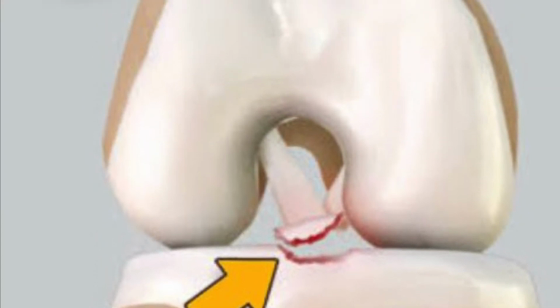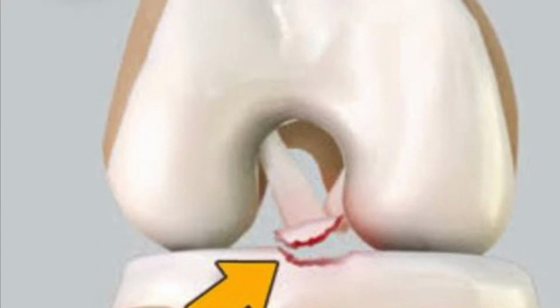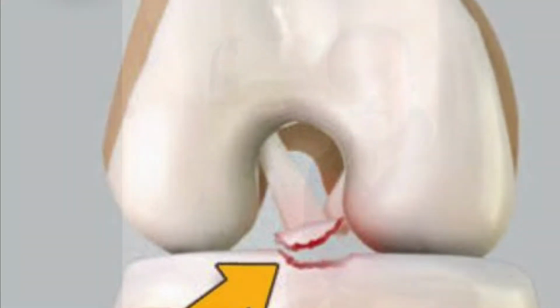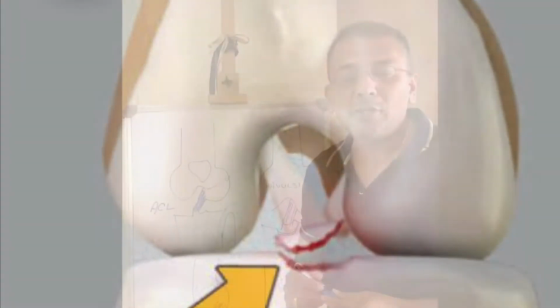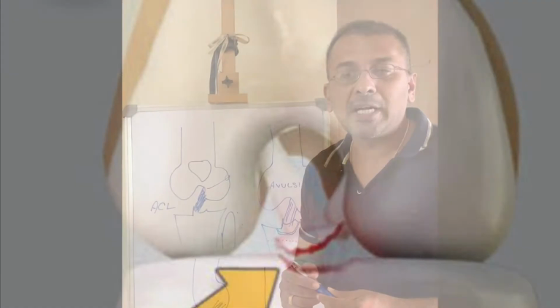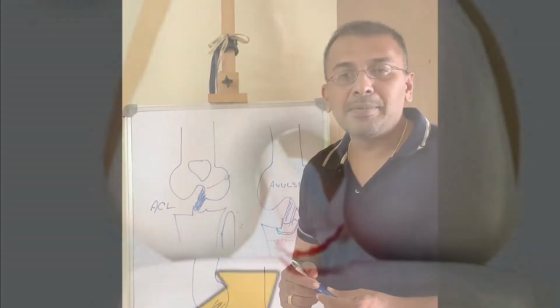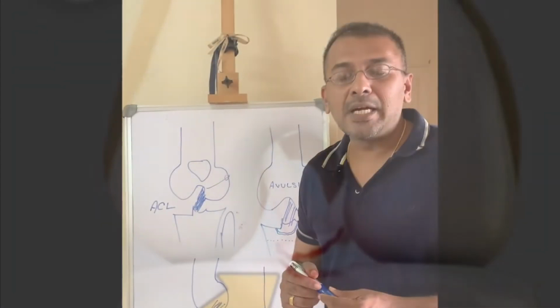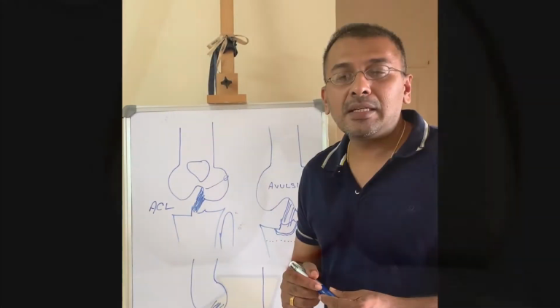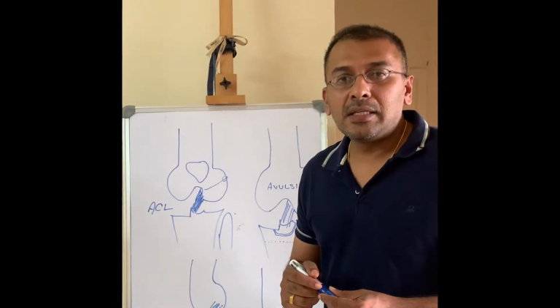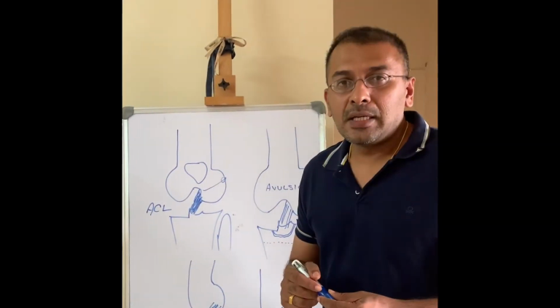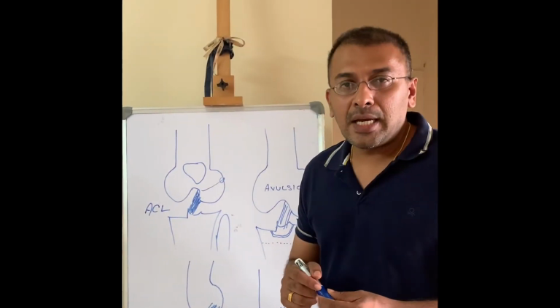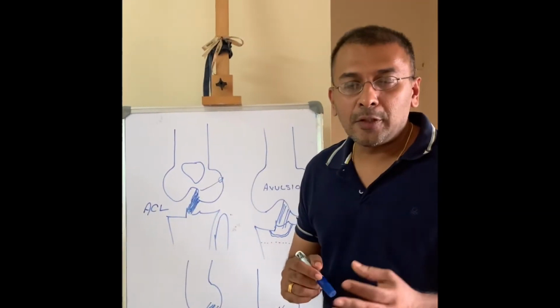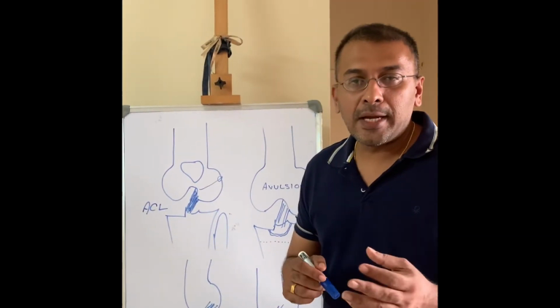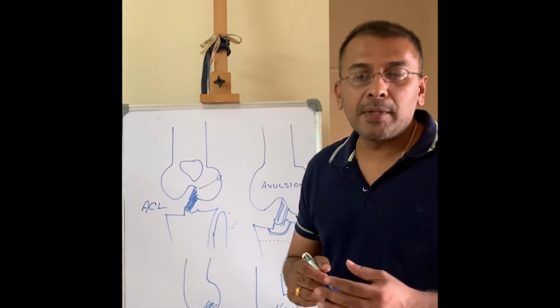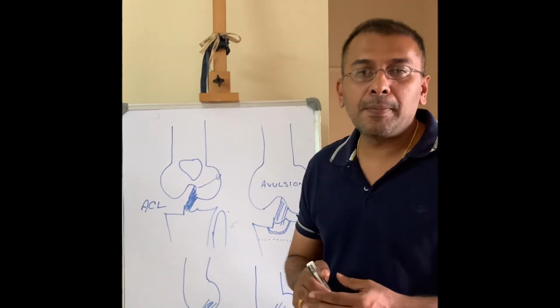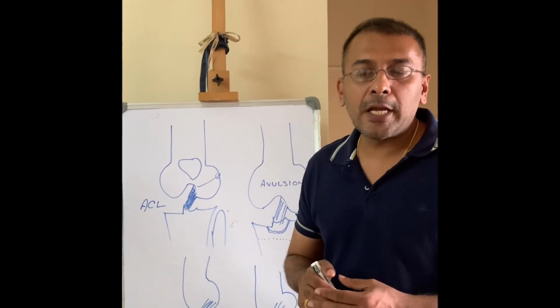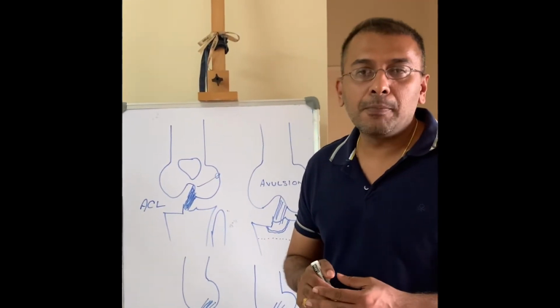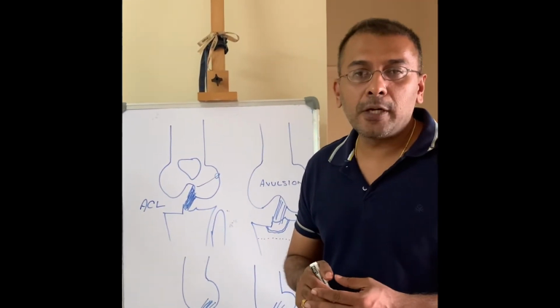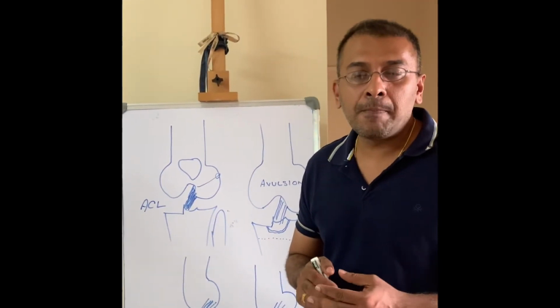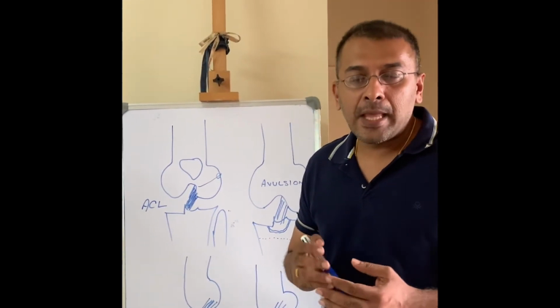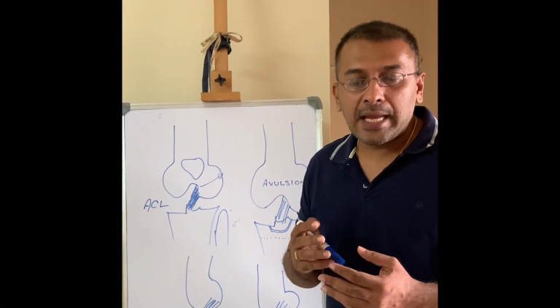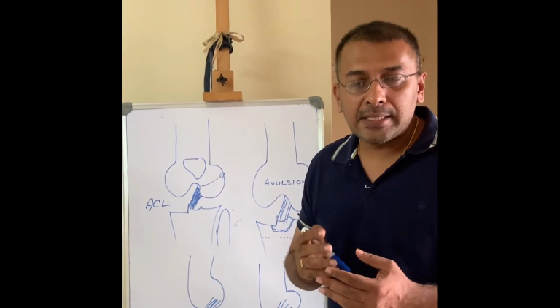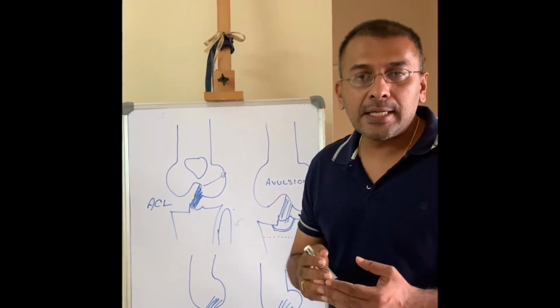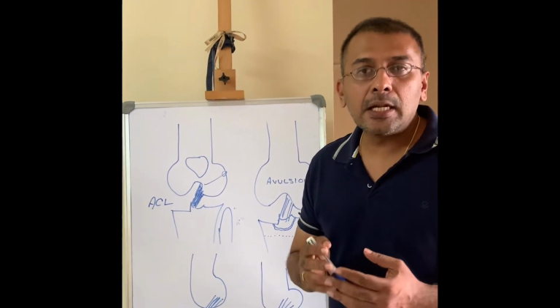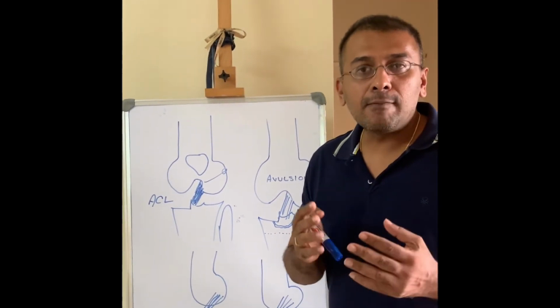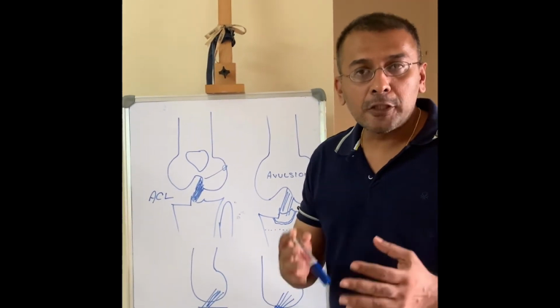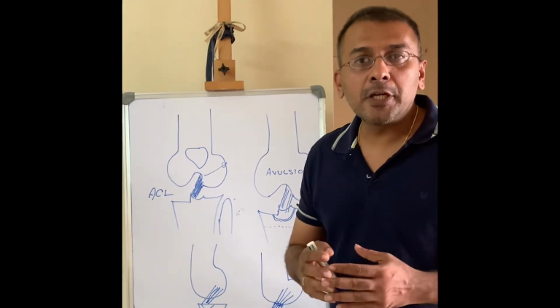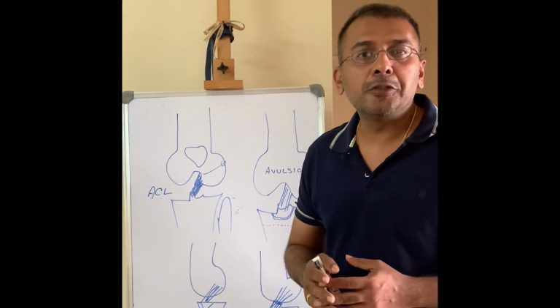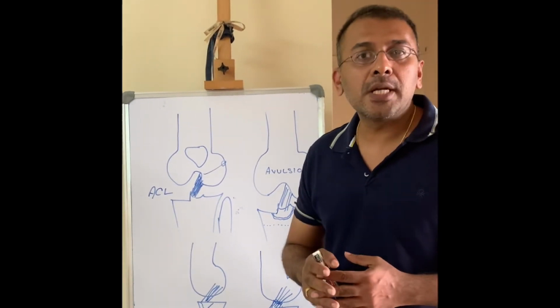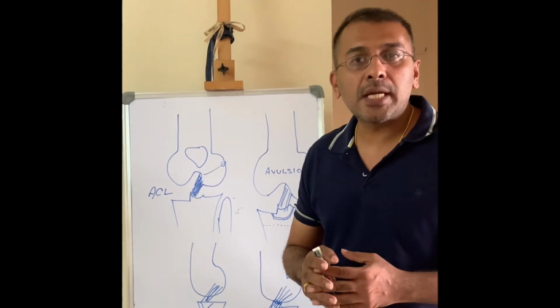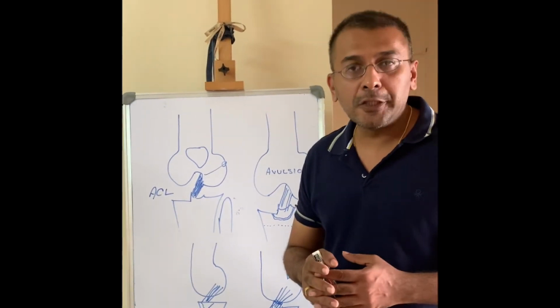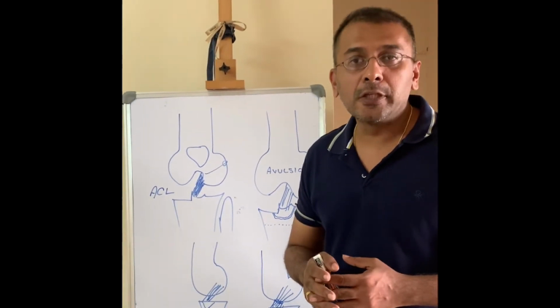Hi, I am Dr. Ayip Anayip, and today I will be speaking about ACL avulsion injuries in children.